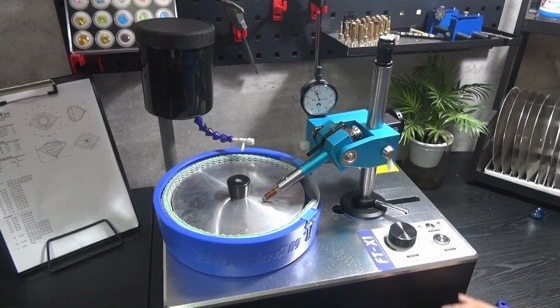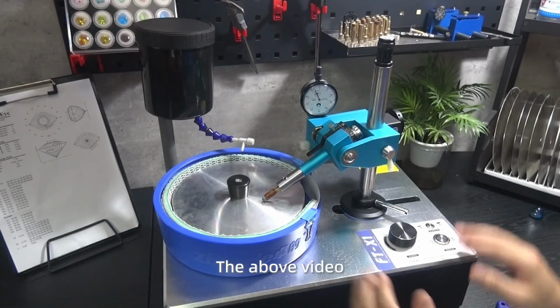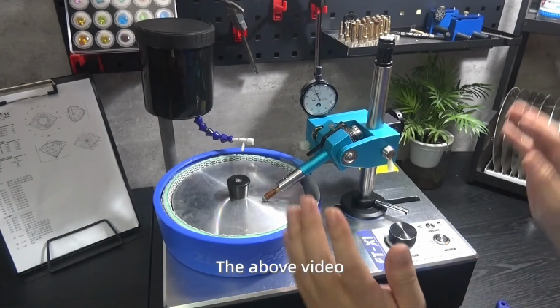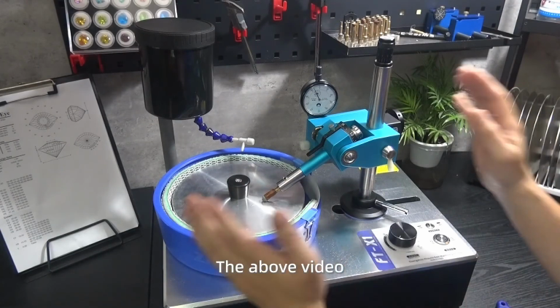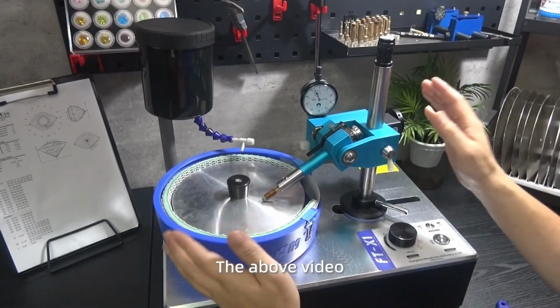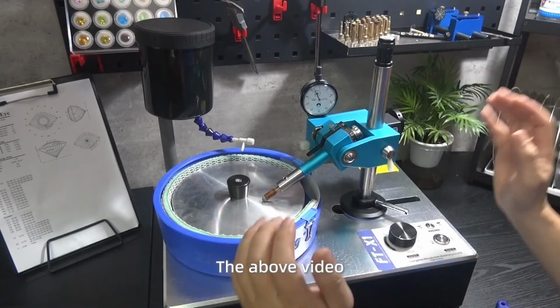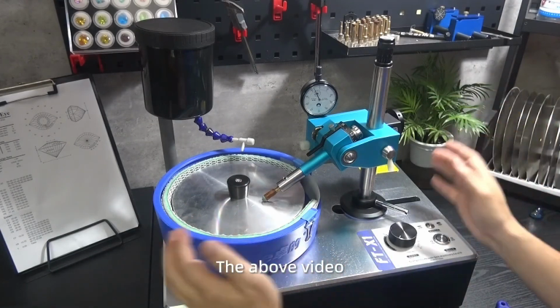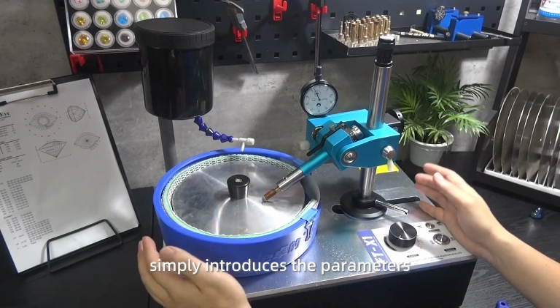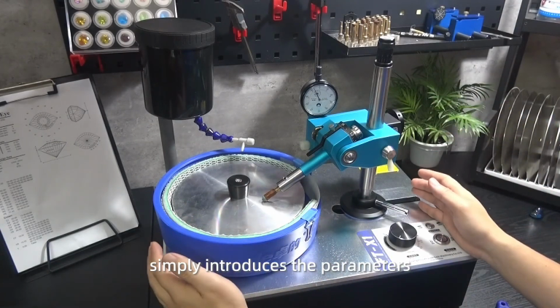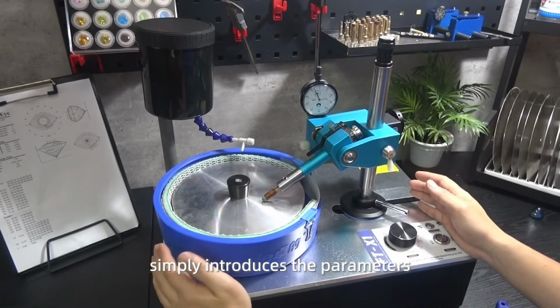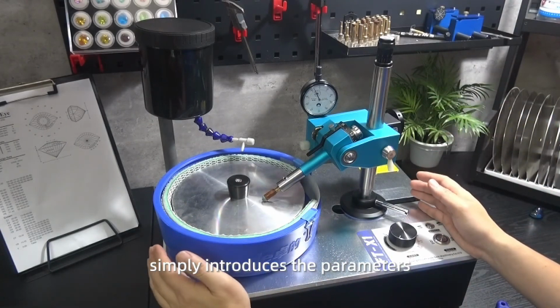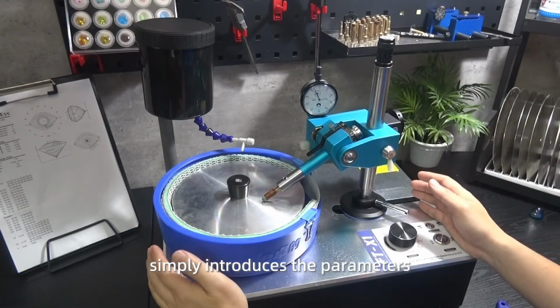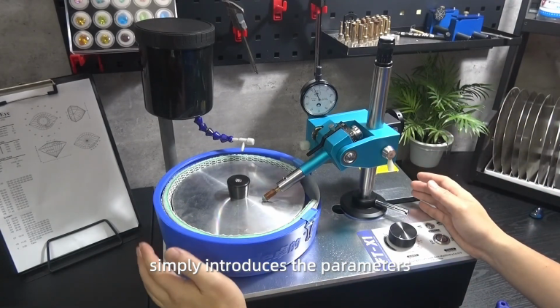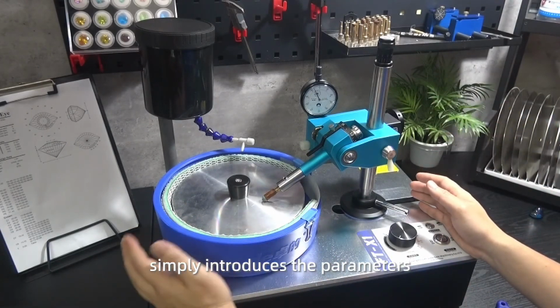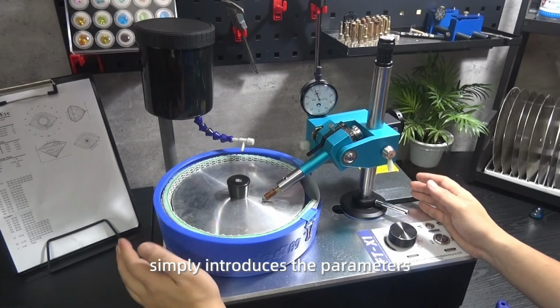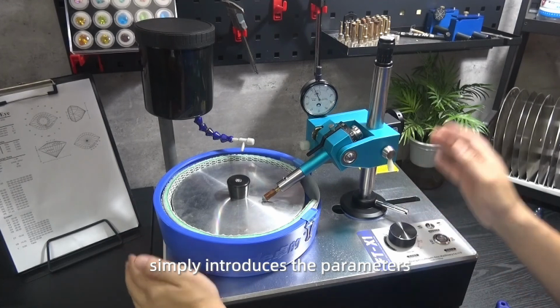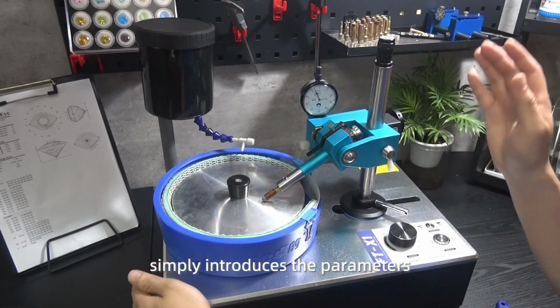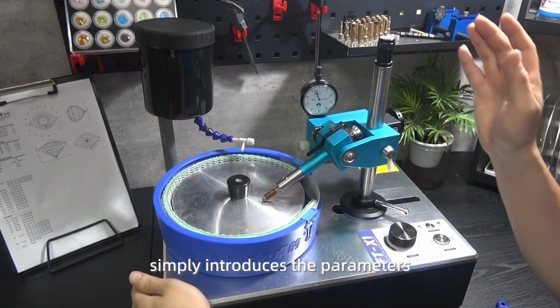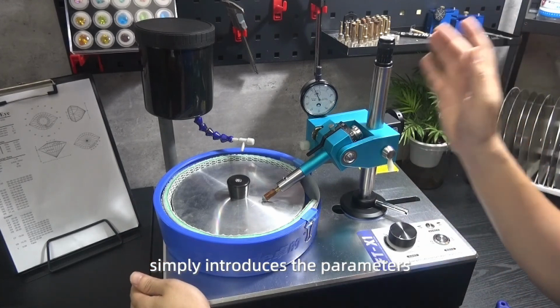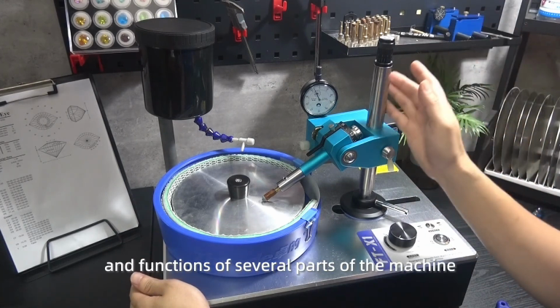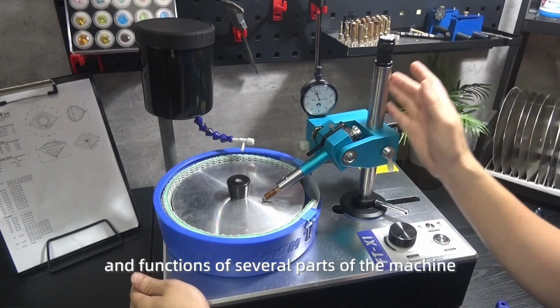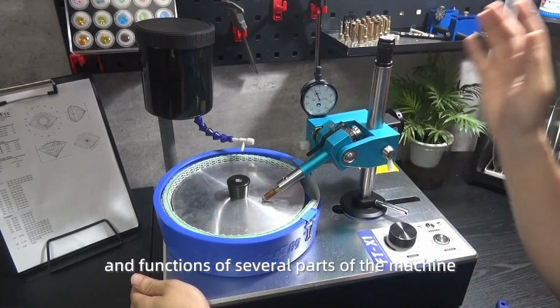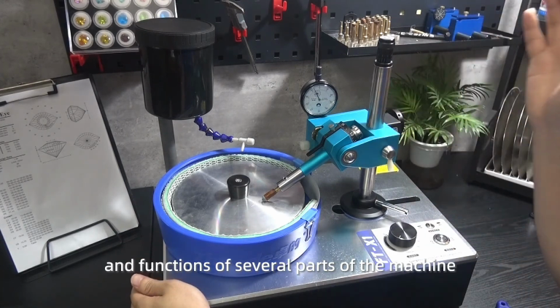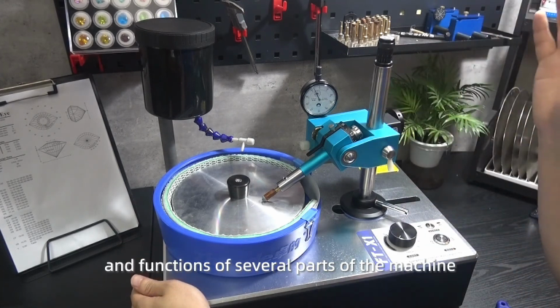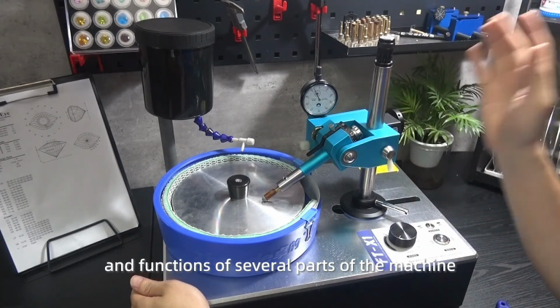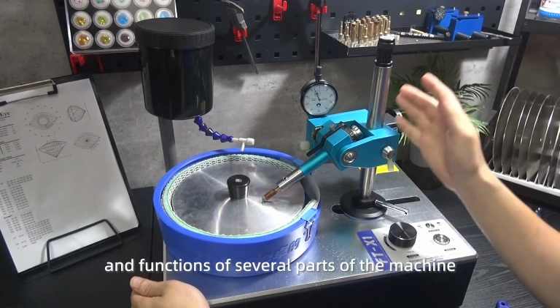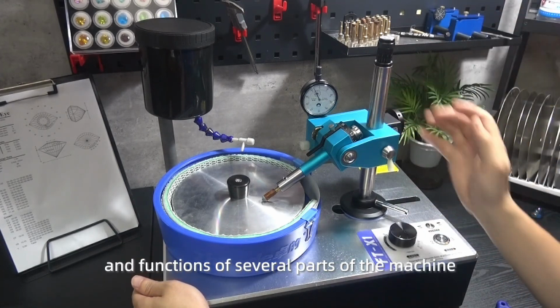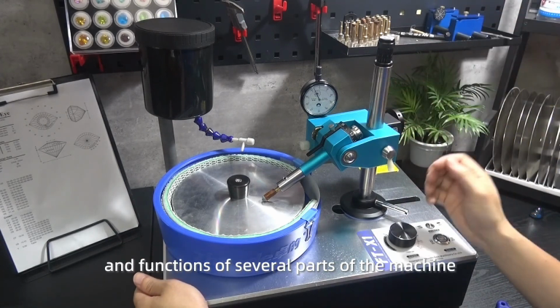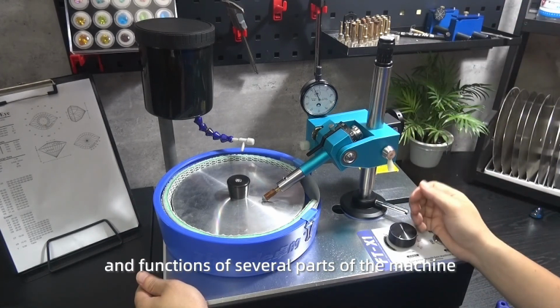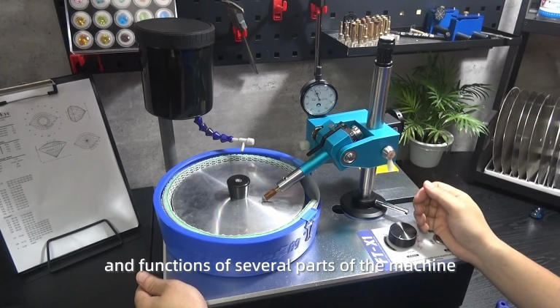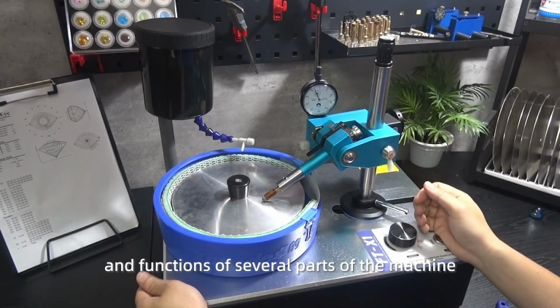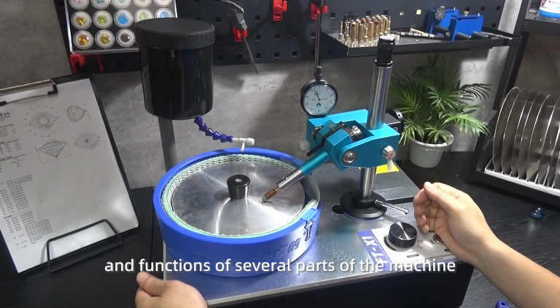The above video has simply introduced the parameters and functions of several parts of the machine. If you want to know more, you can visit our official website.